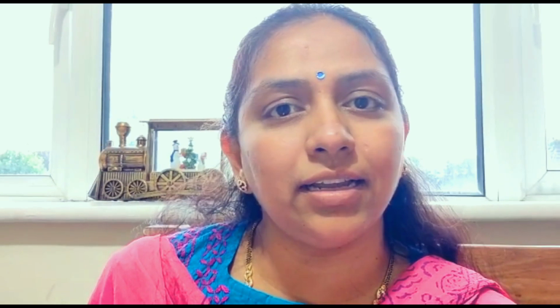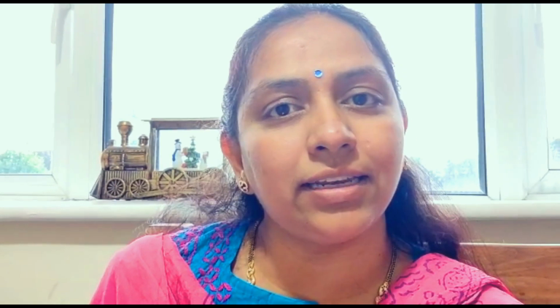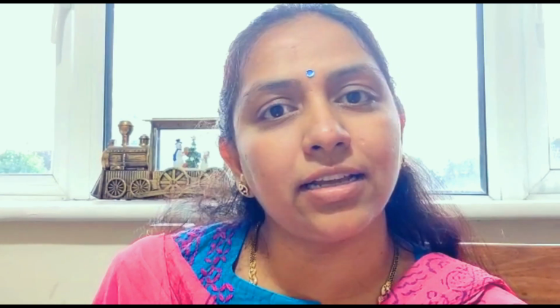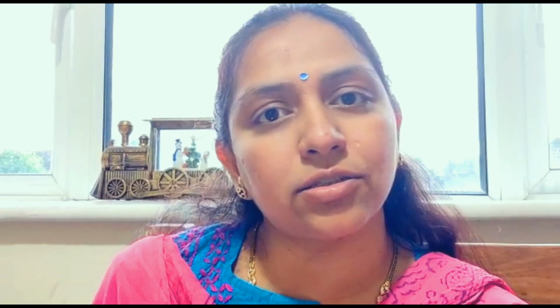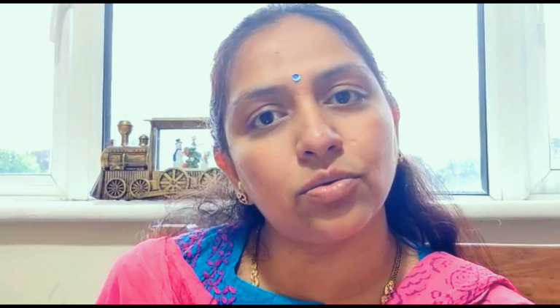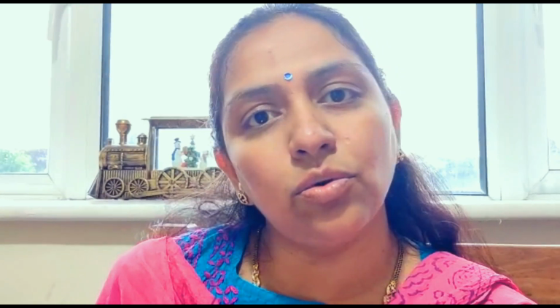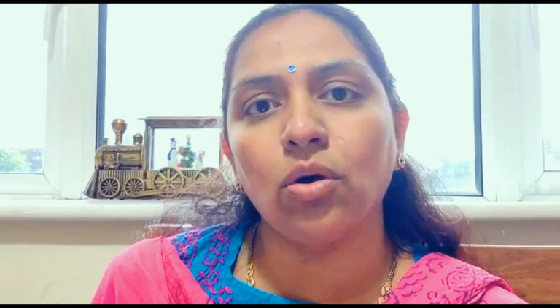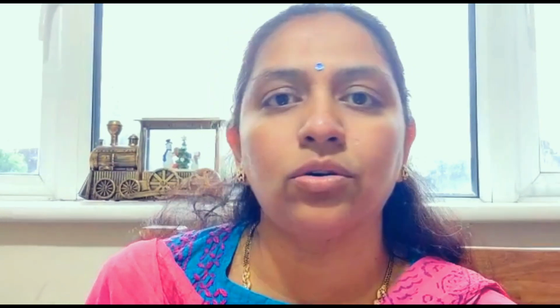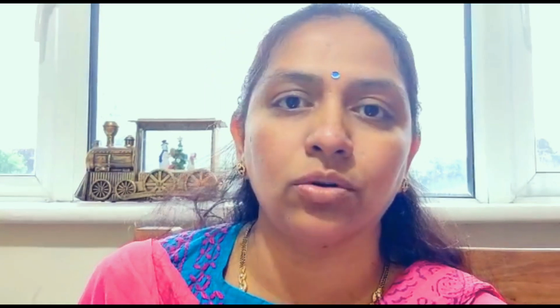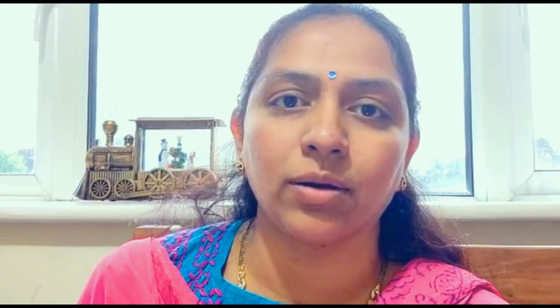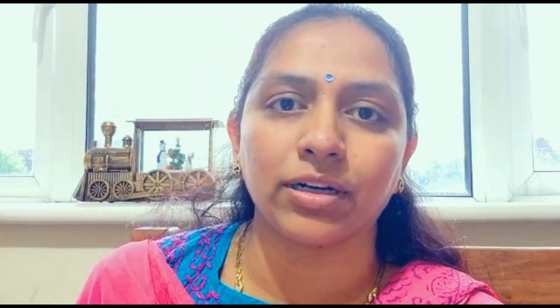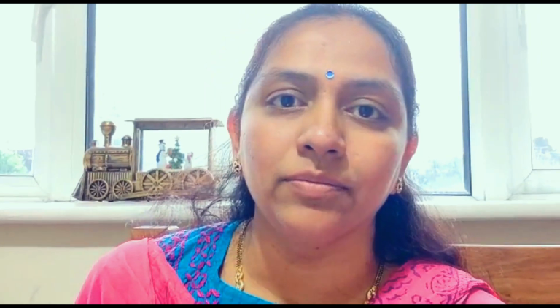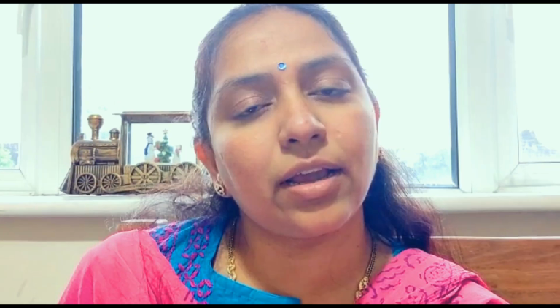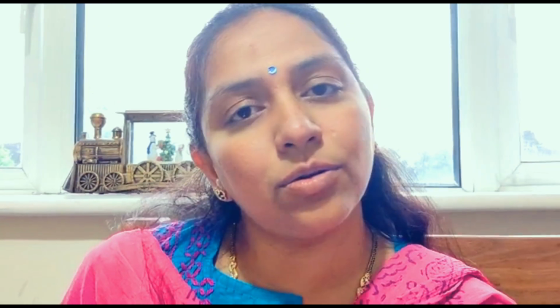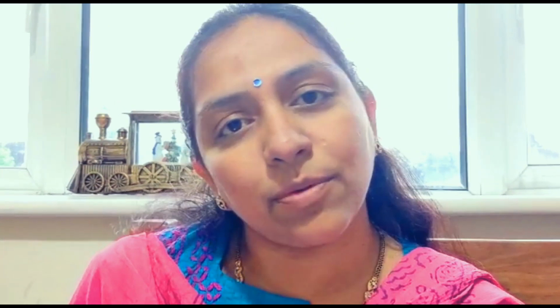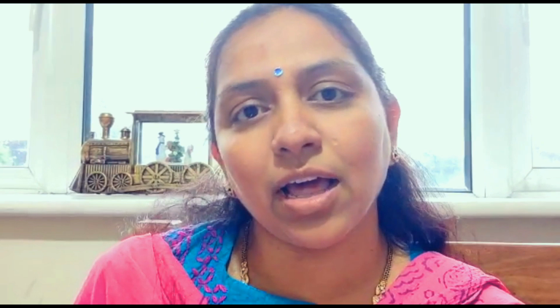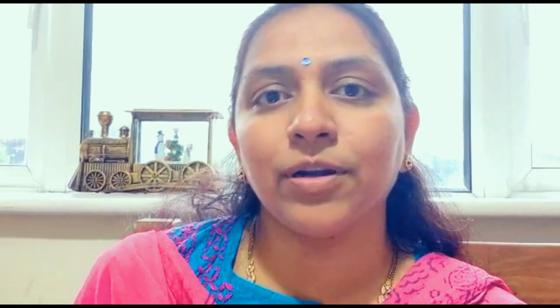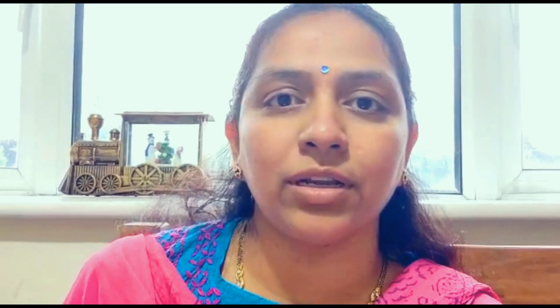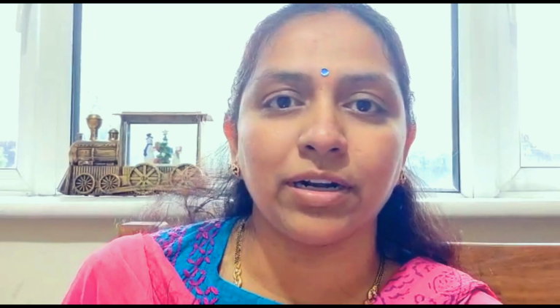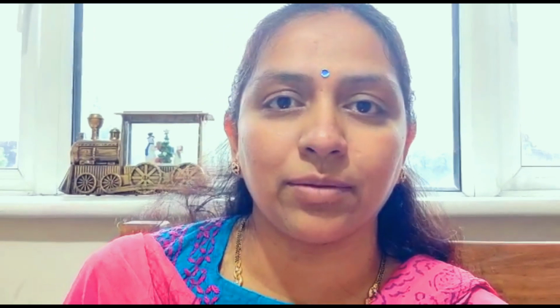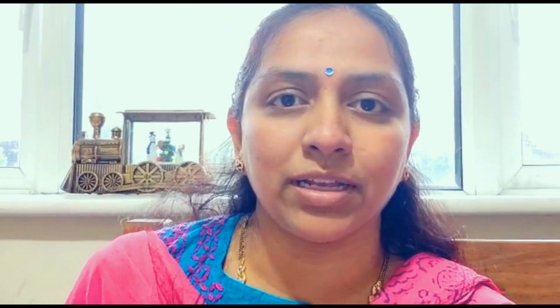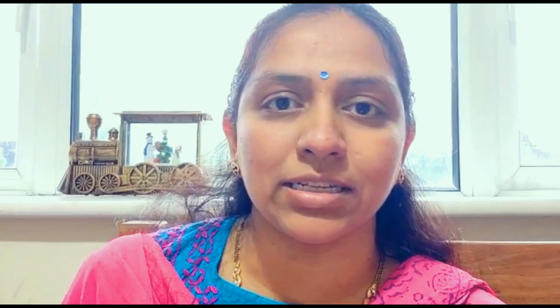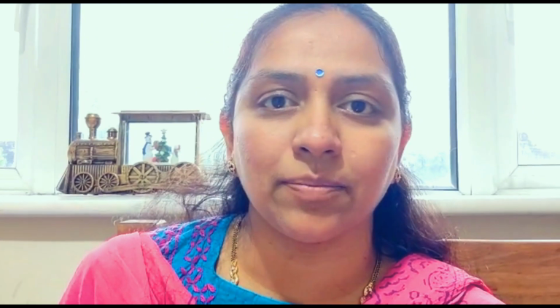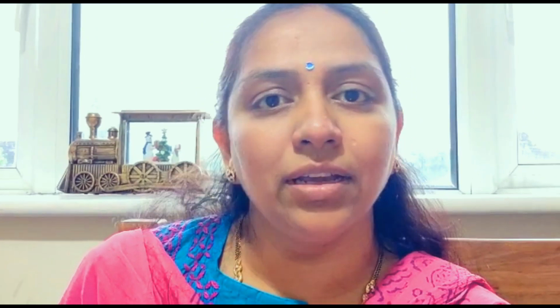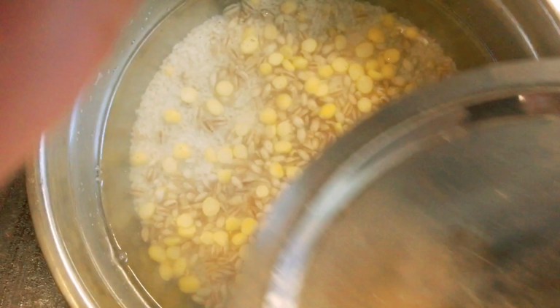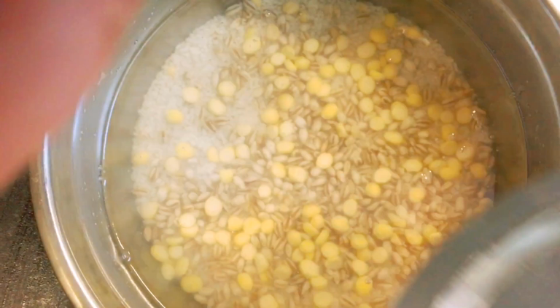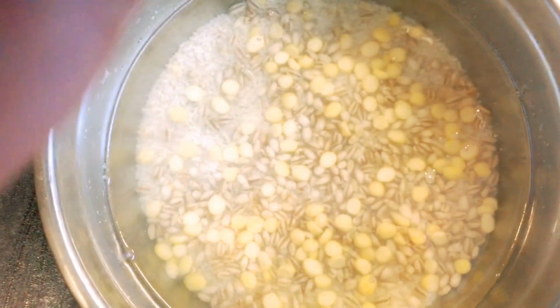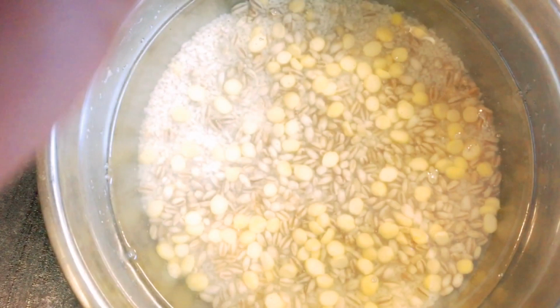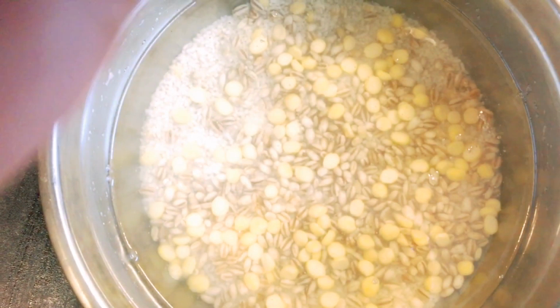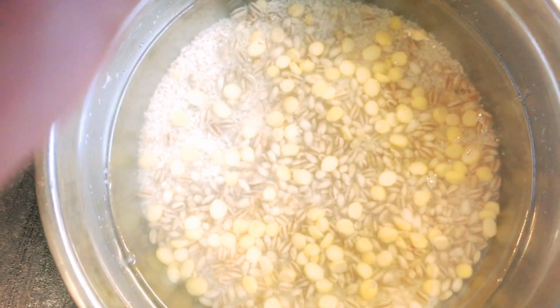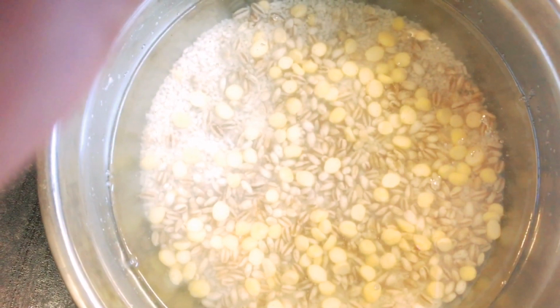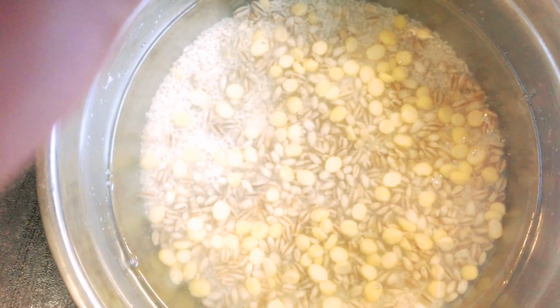Now we are going to take rice. We will use 3 cups of rice, more than 8 cups of rice.